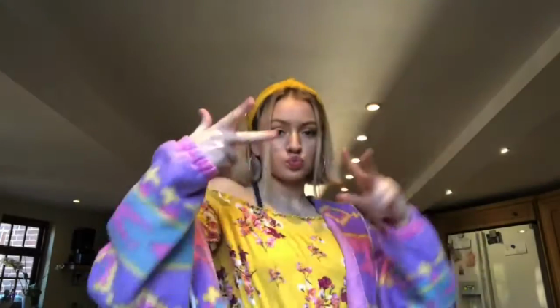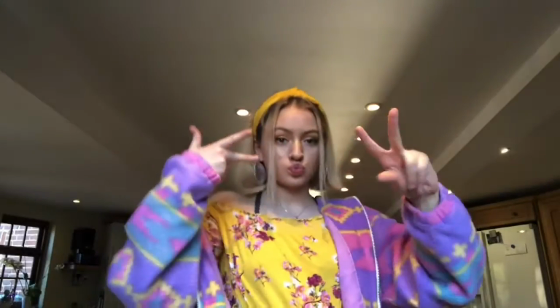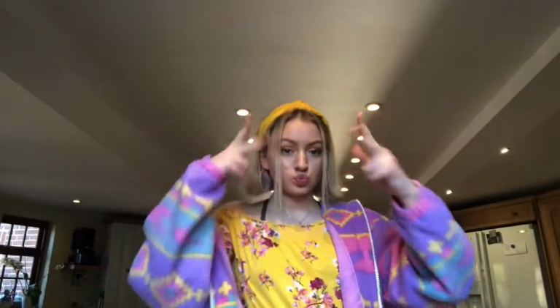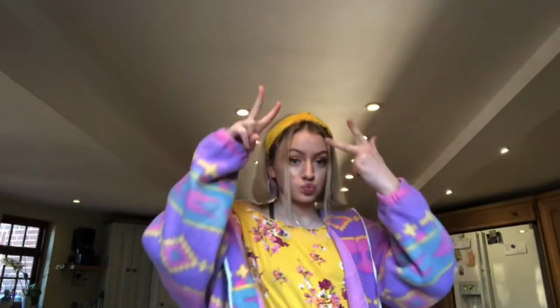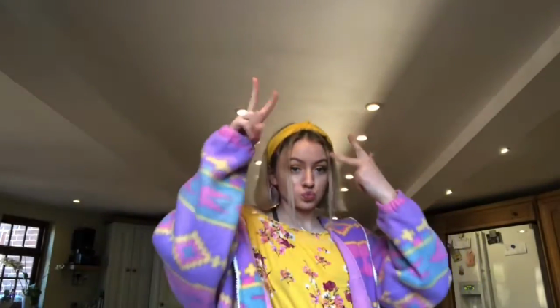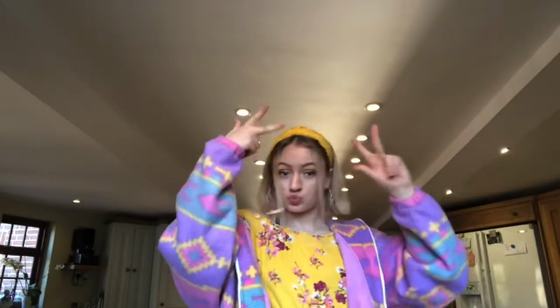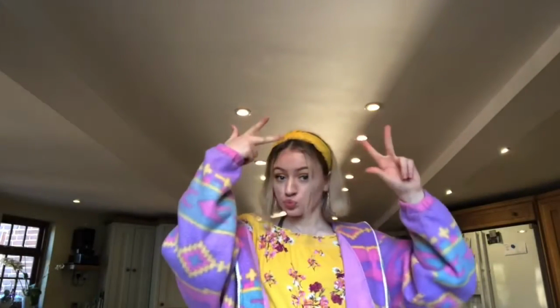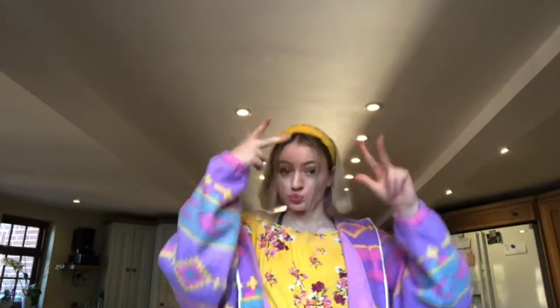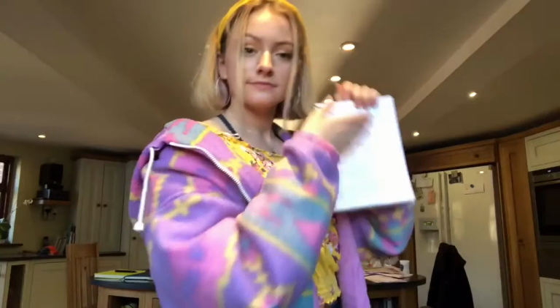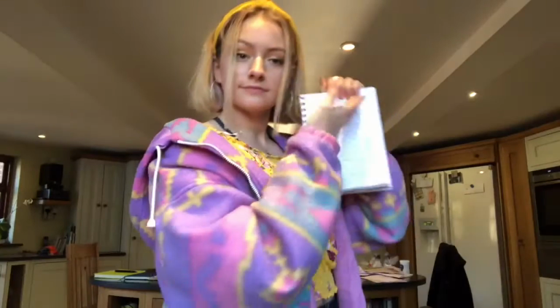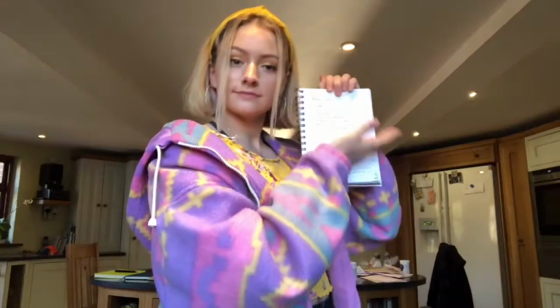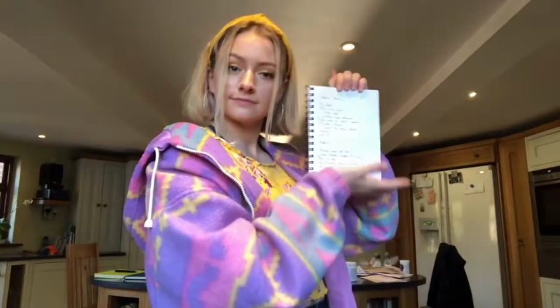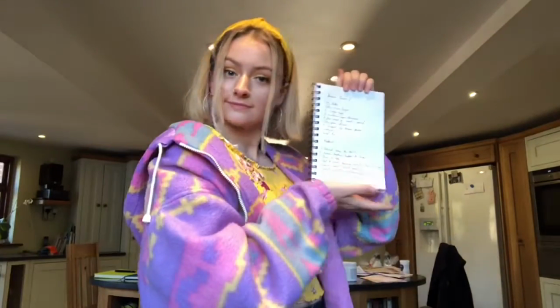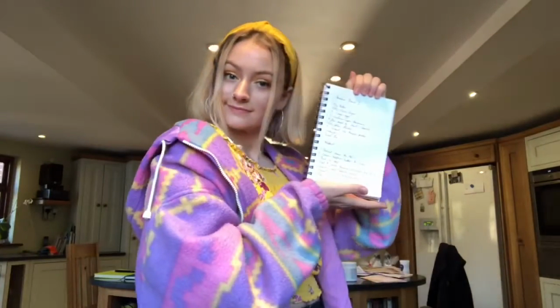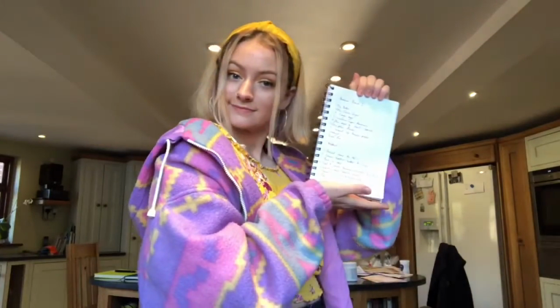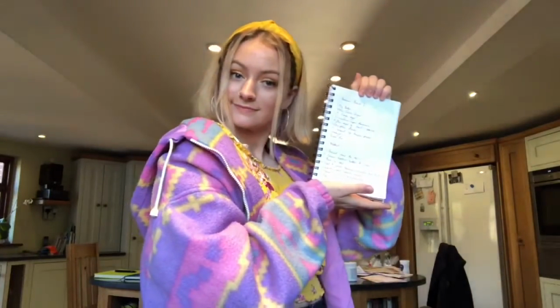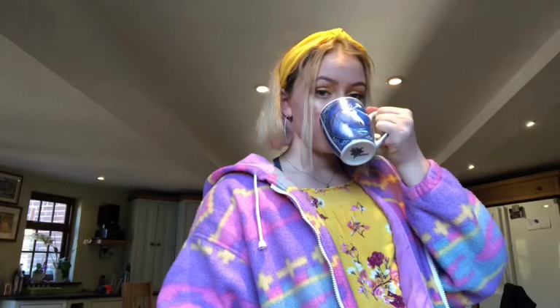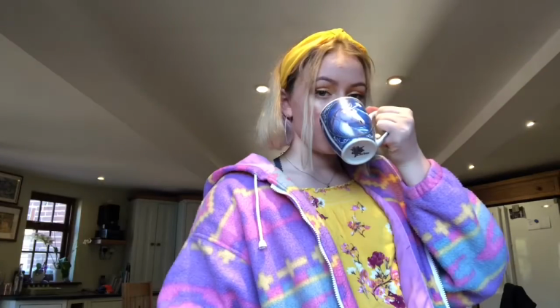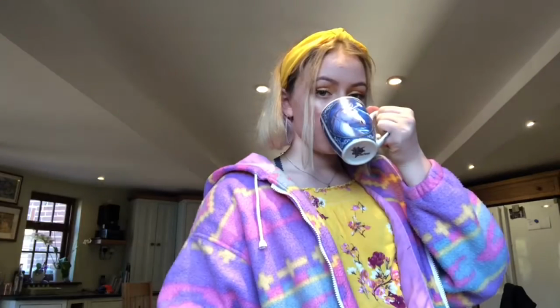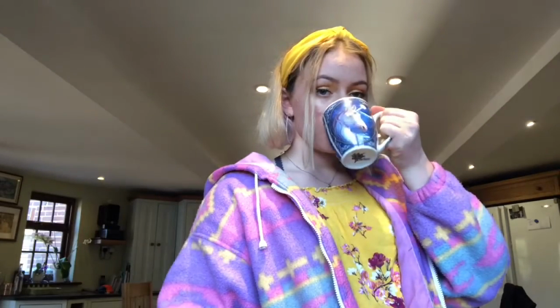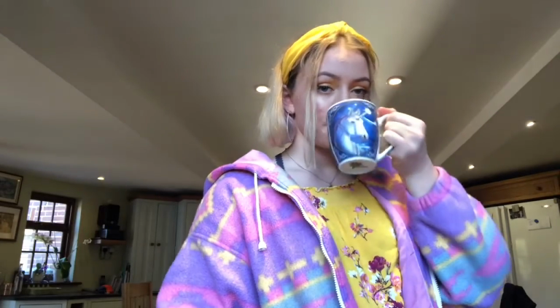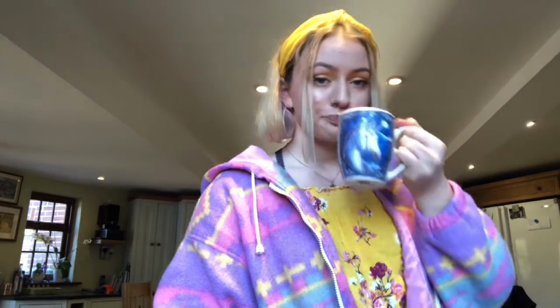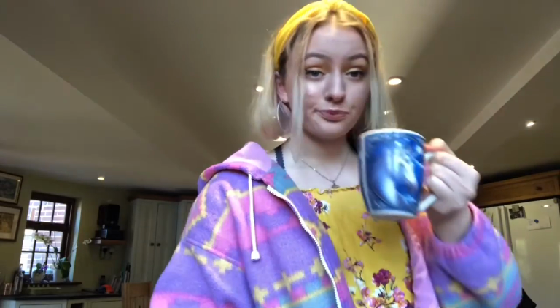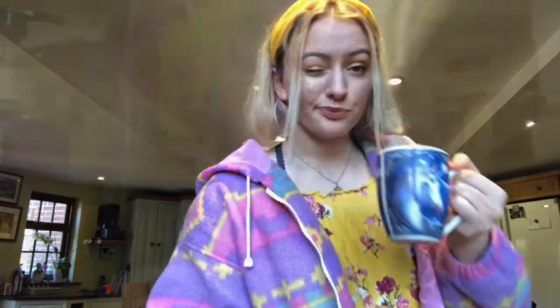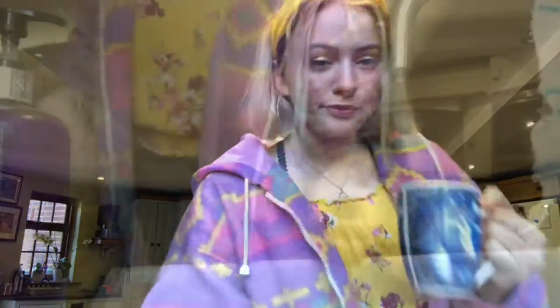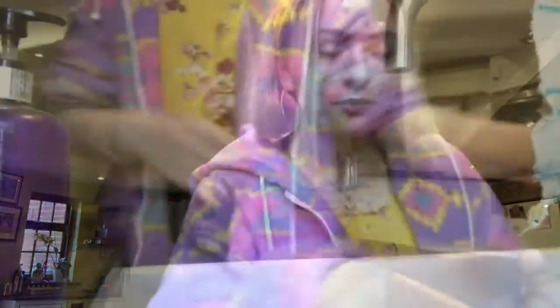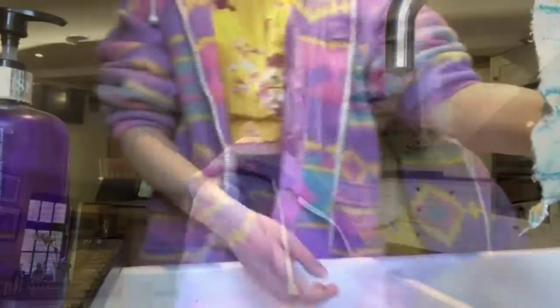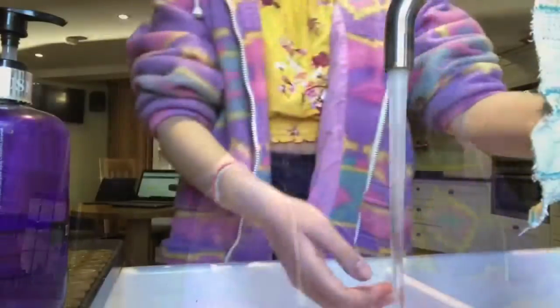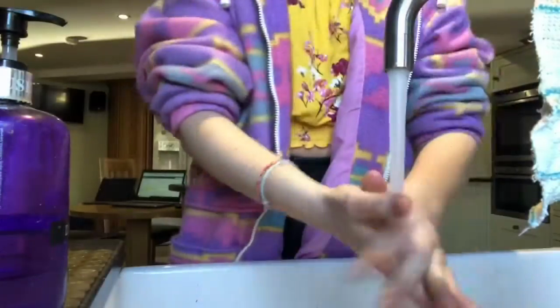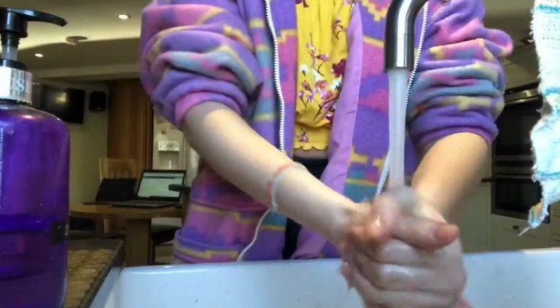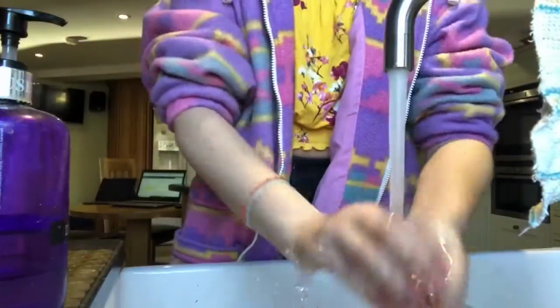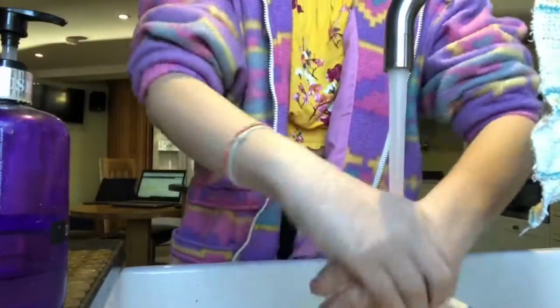Hello, welcome to LSTV Does Quarantine Bake Off. My name's Tori and today I'm going to be making banana bread.